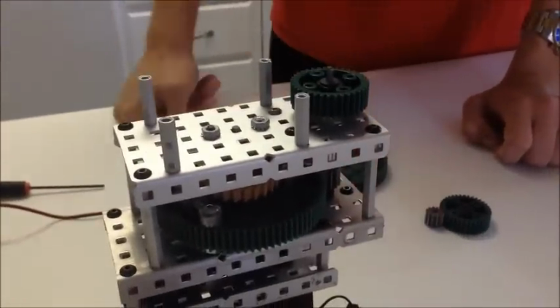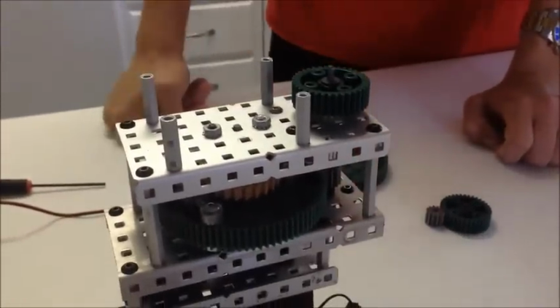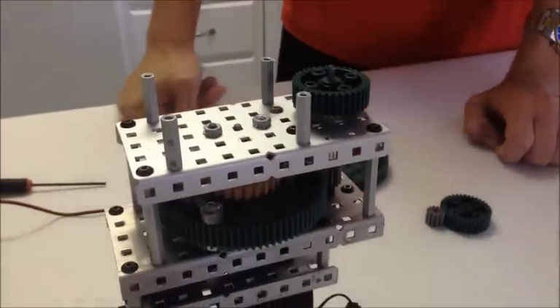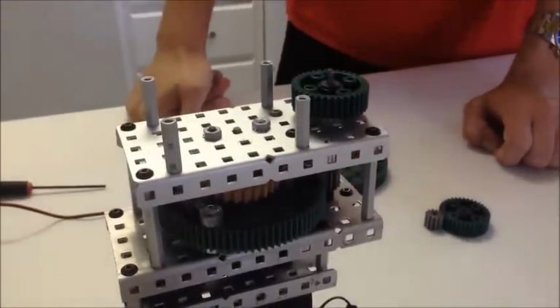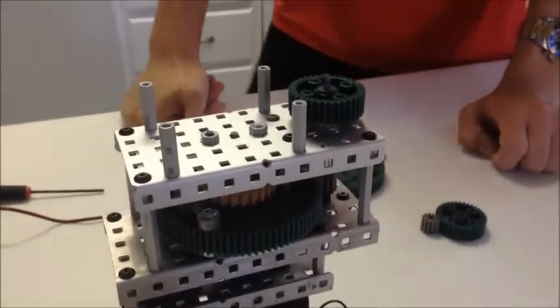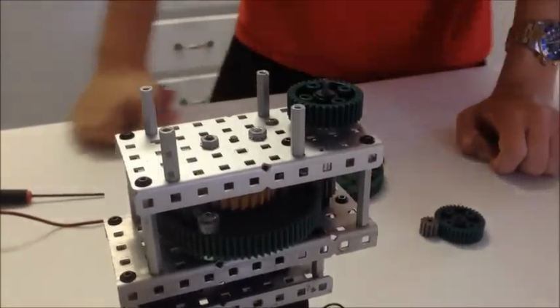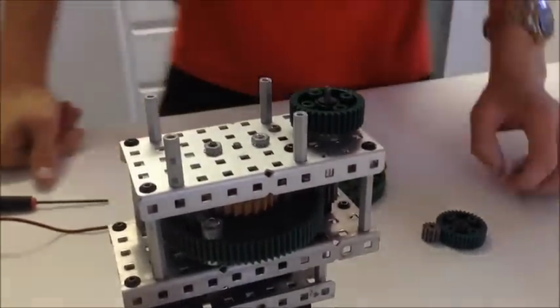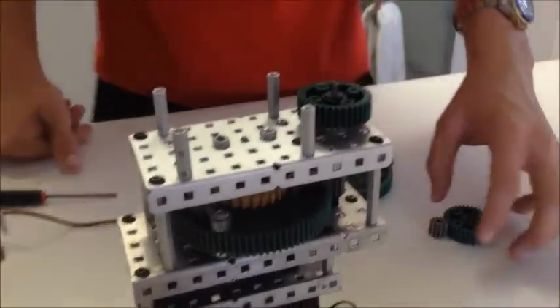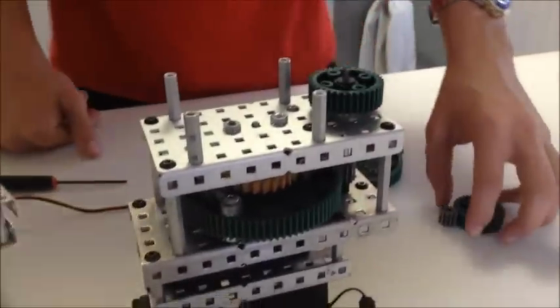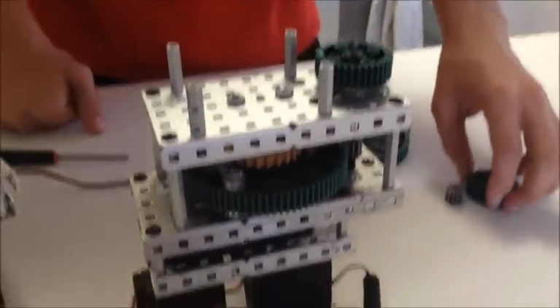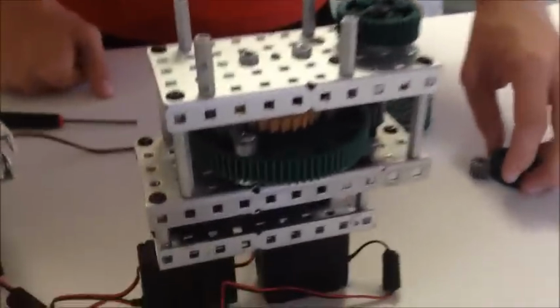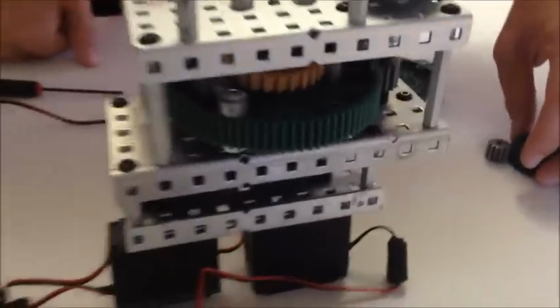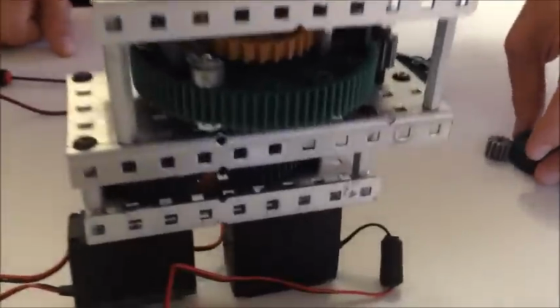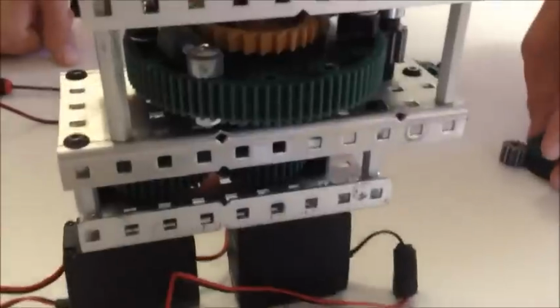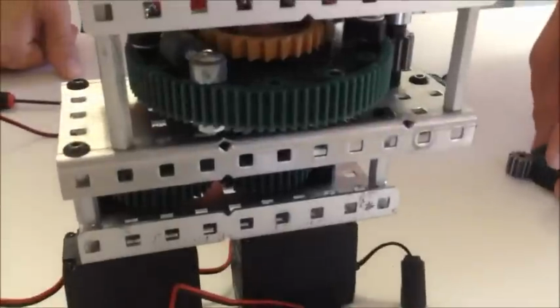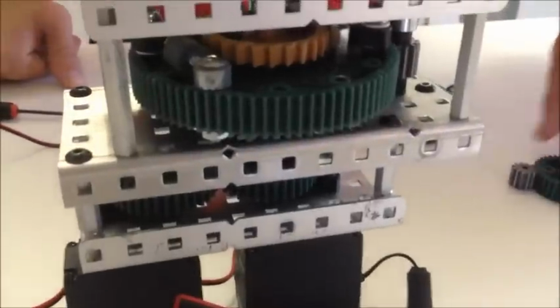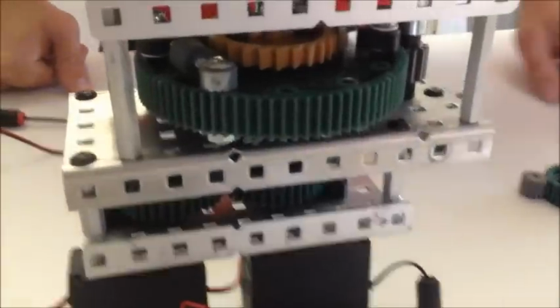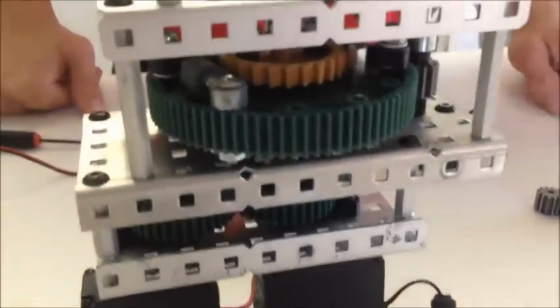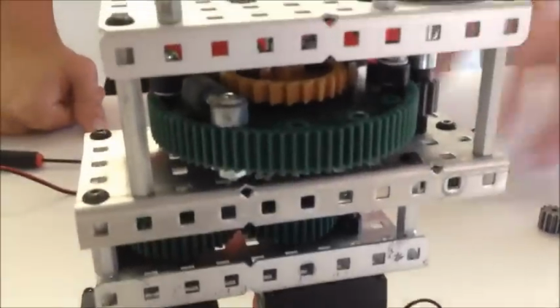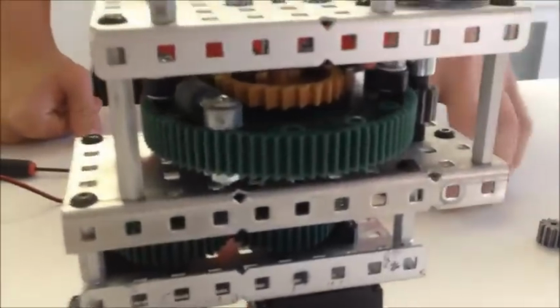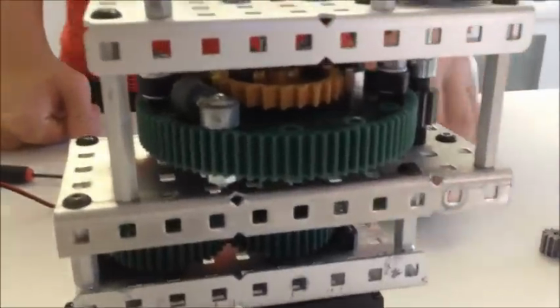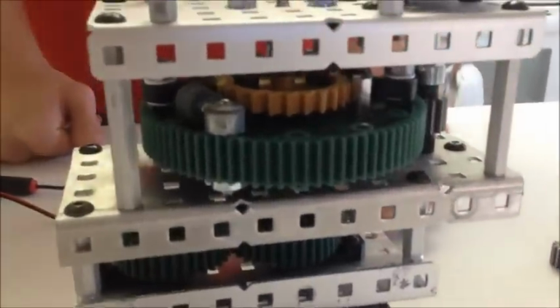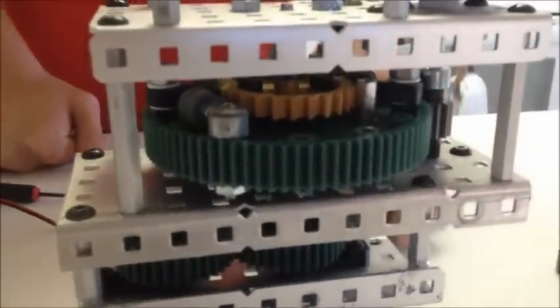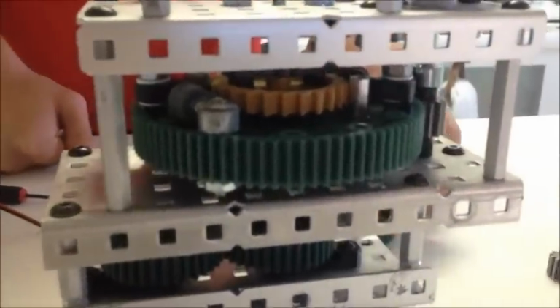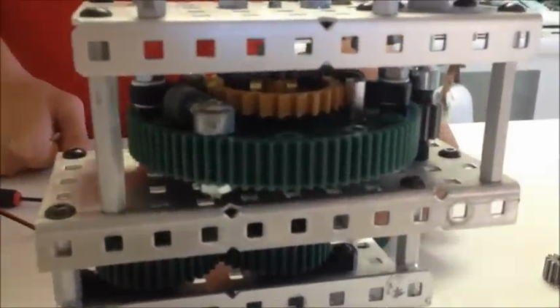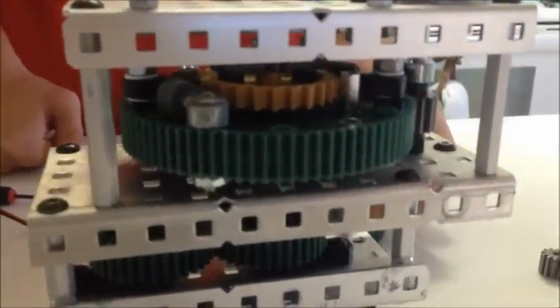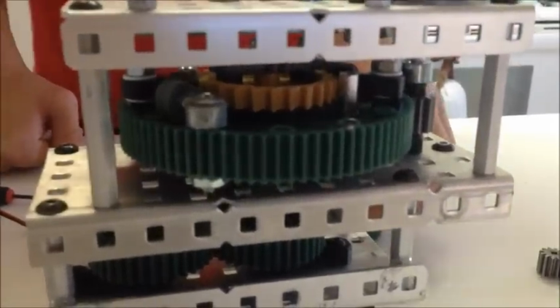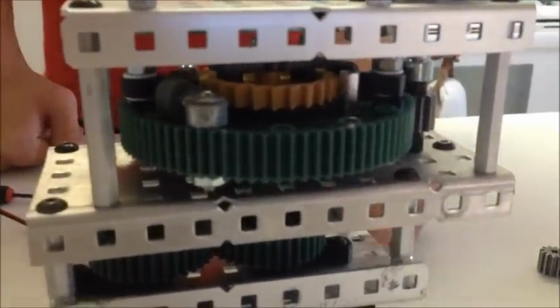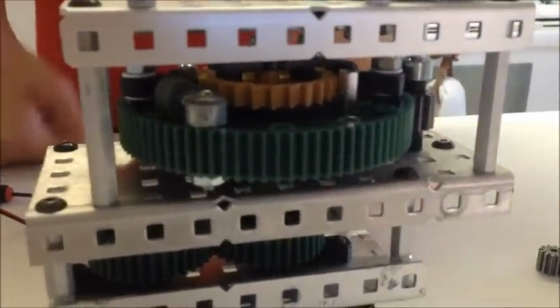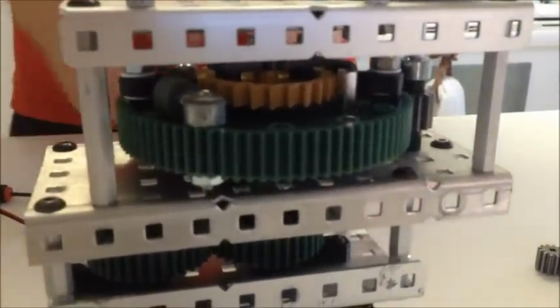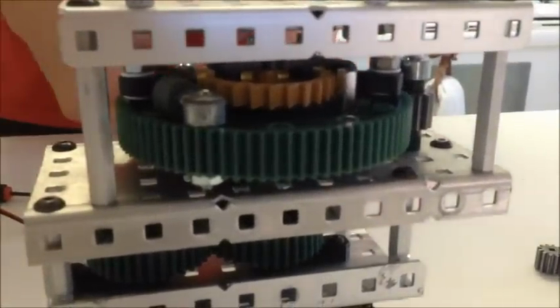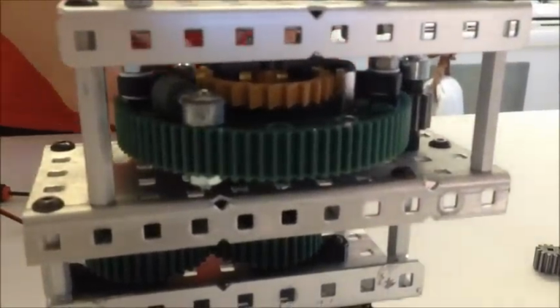Once again we would like to credit REC 1727B on the ratcheting design. We encourage you to go check that out and most likely to use it.